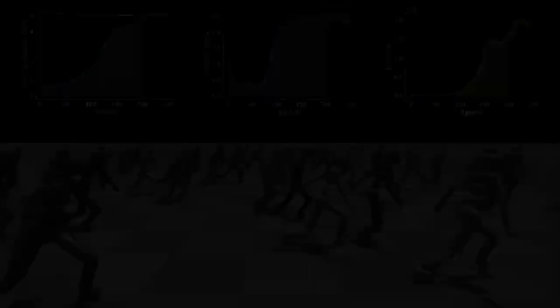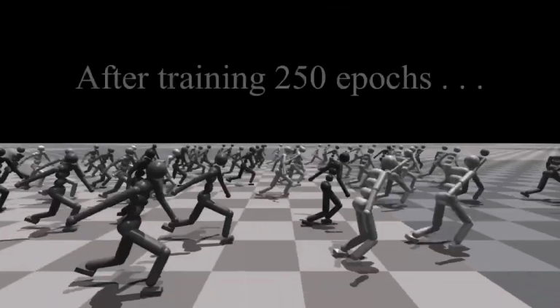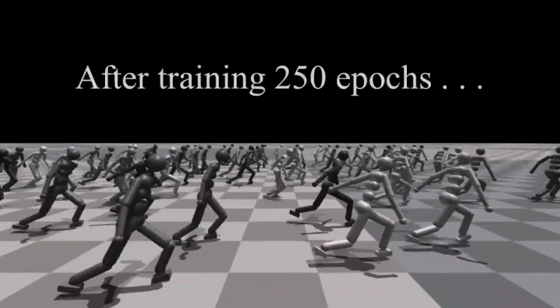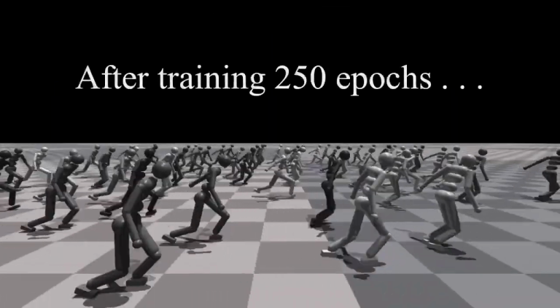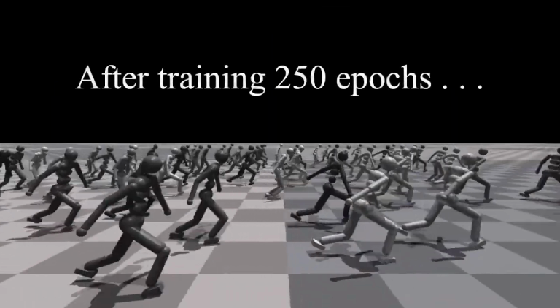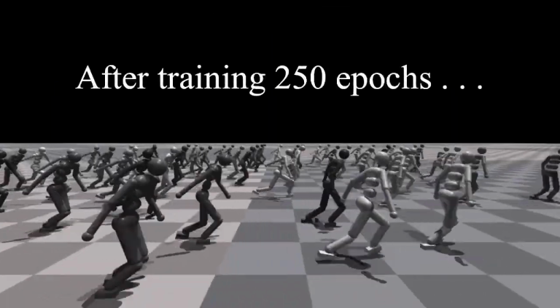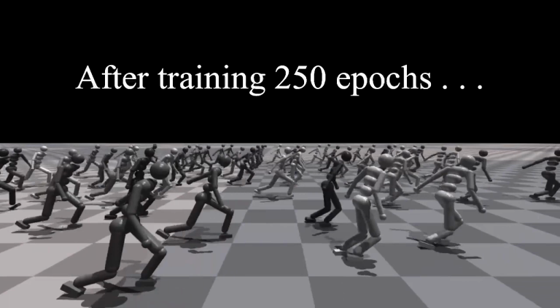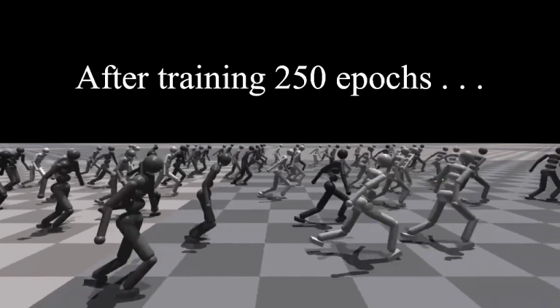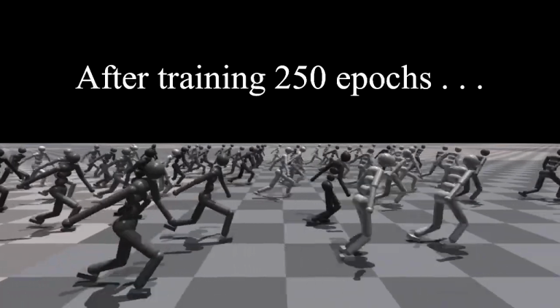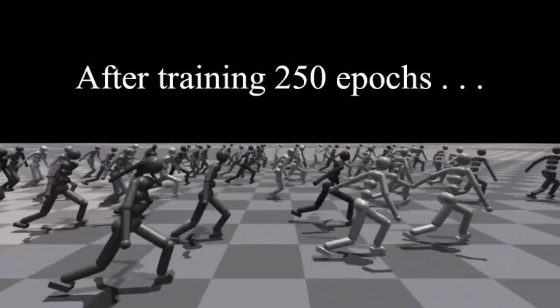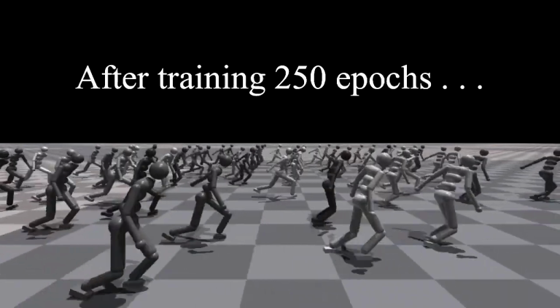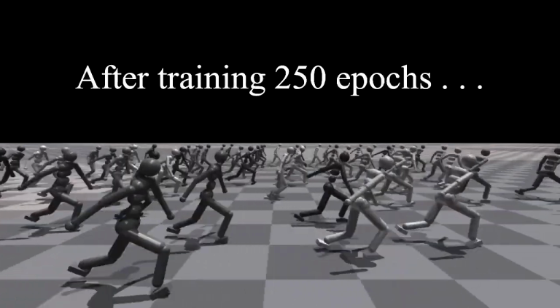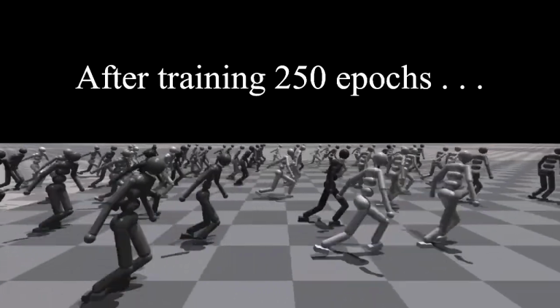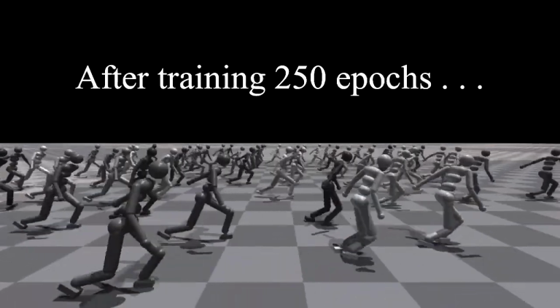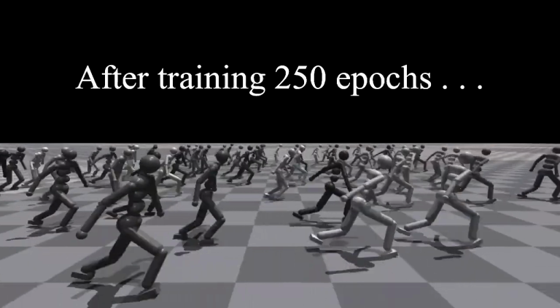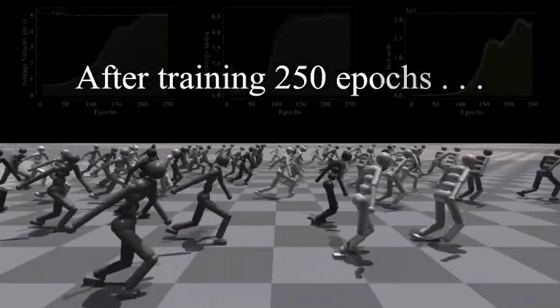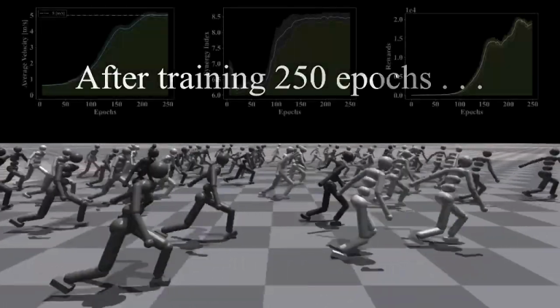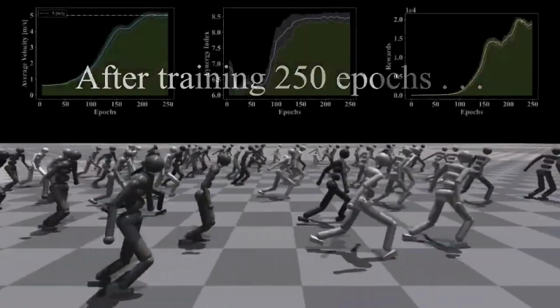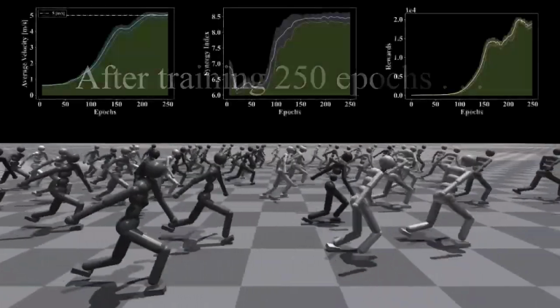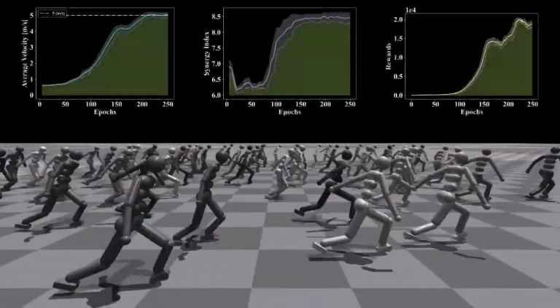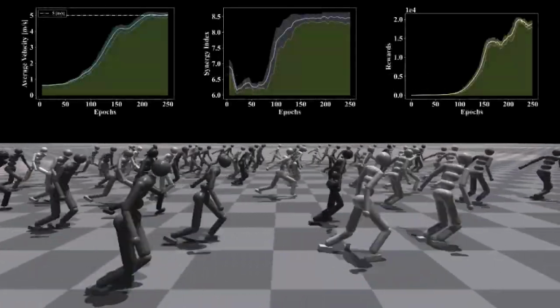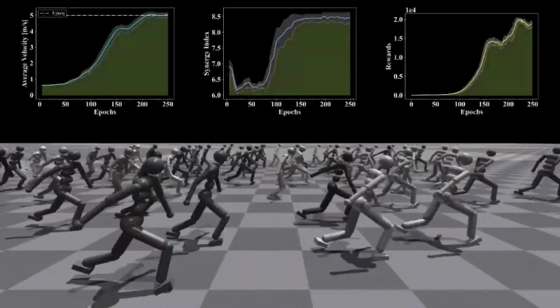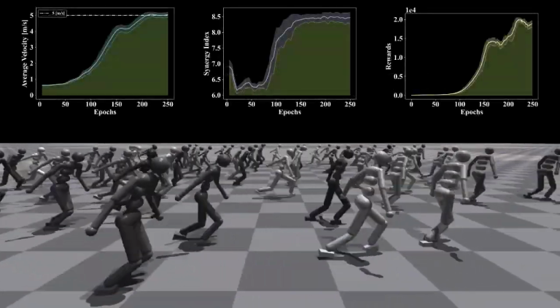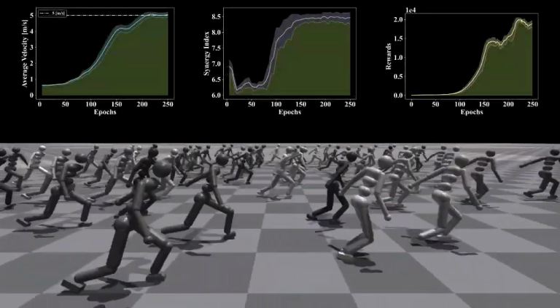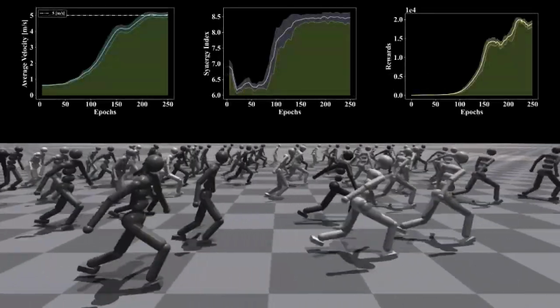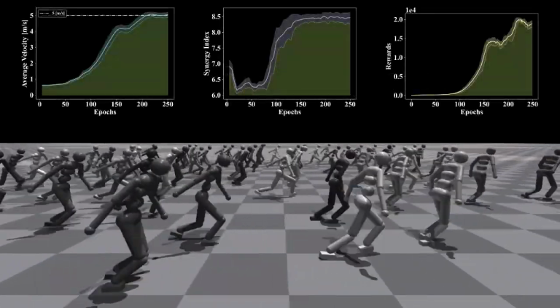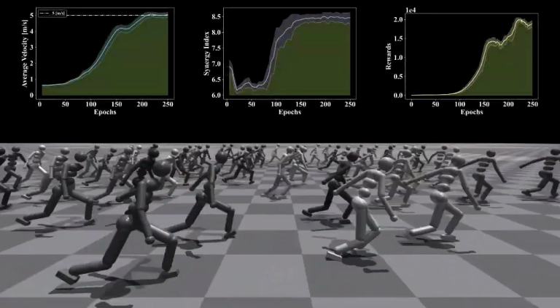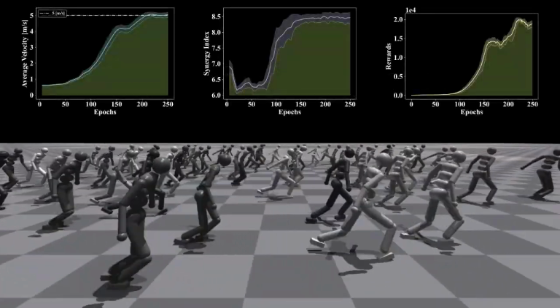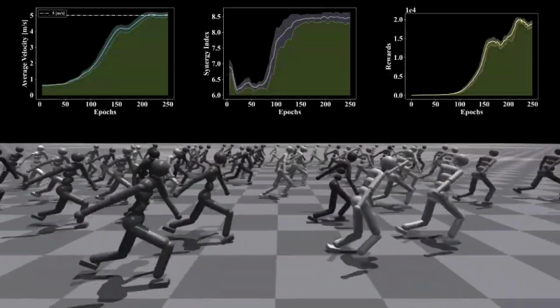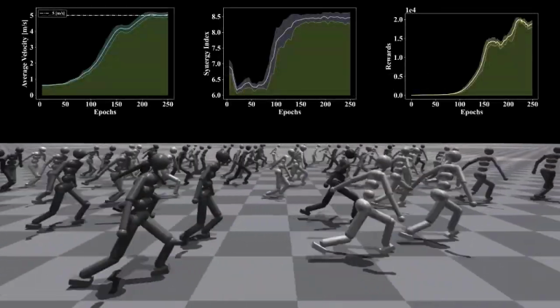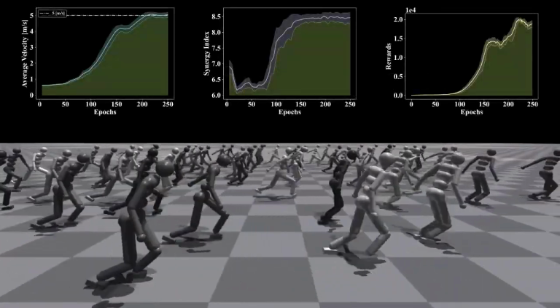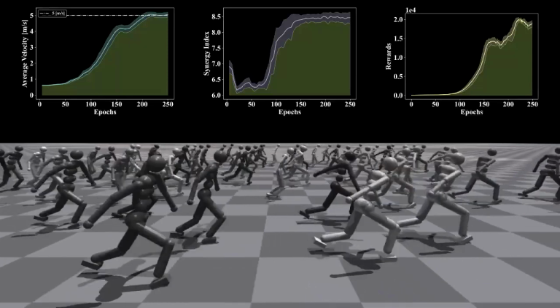After training 250 epochs, the robot arrives at the target velocity and the training is converged.